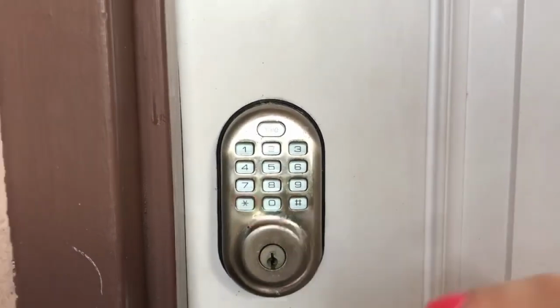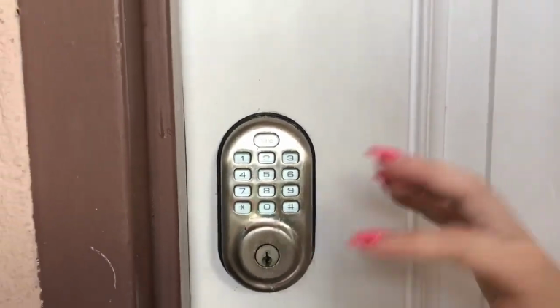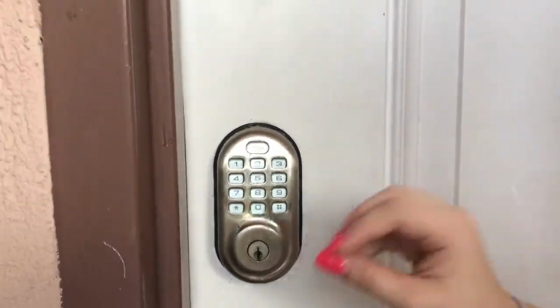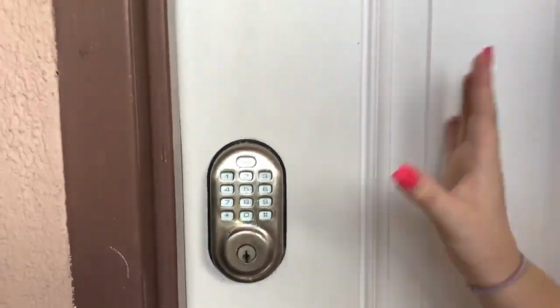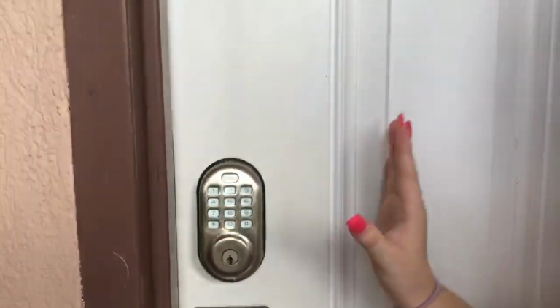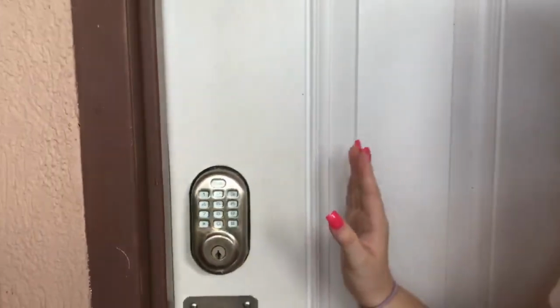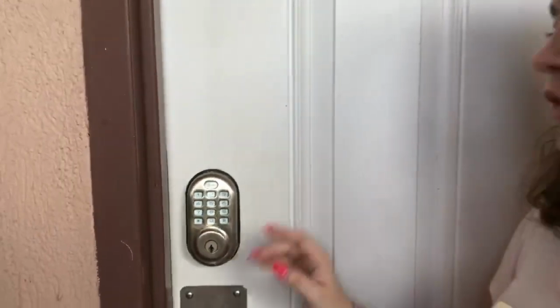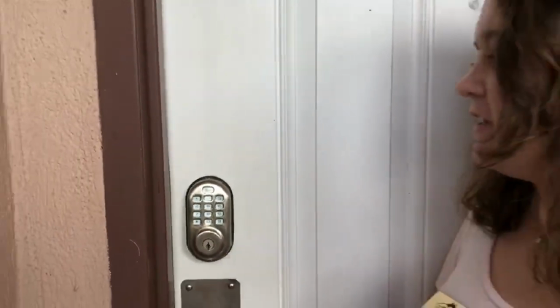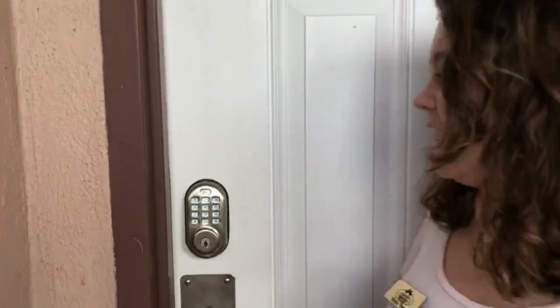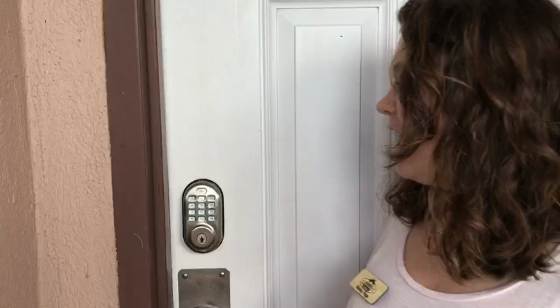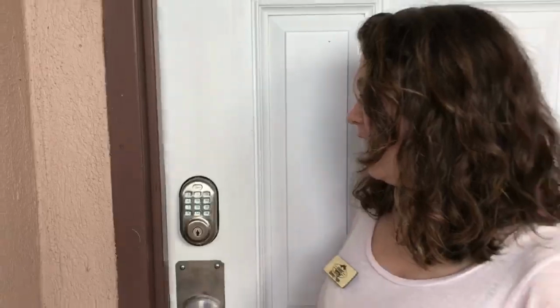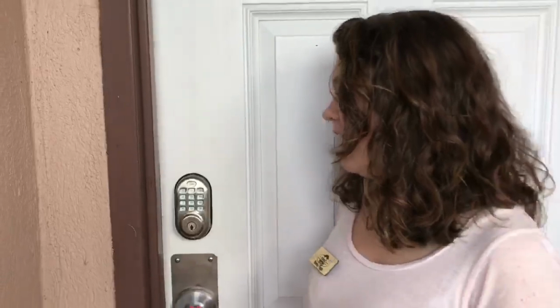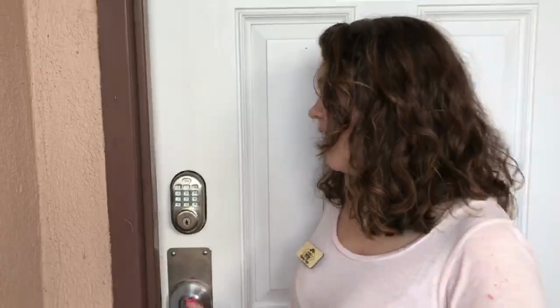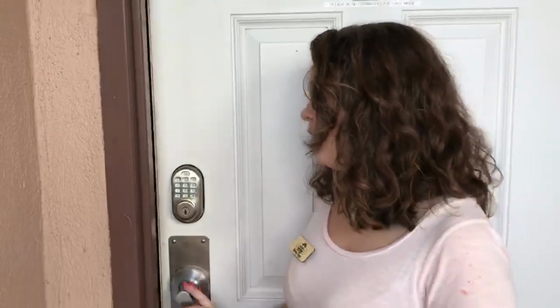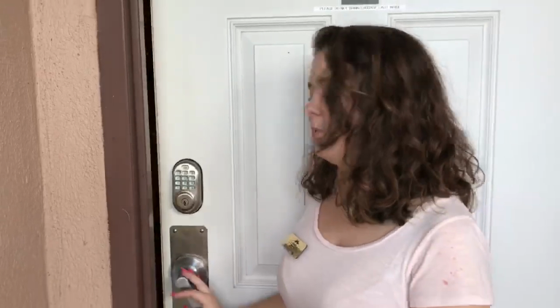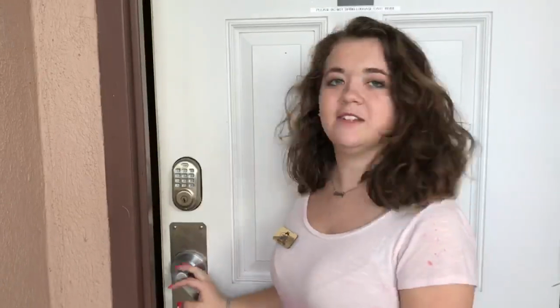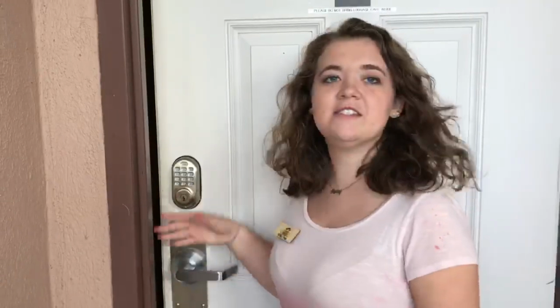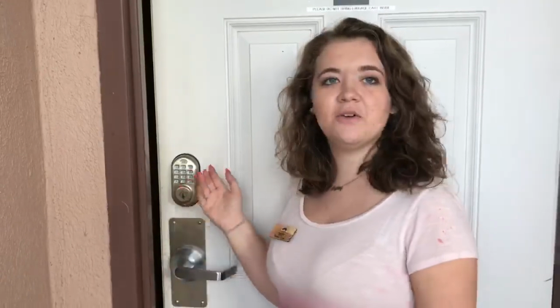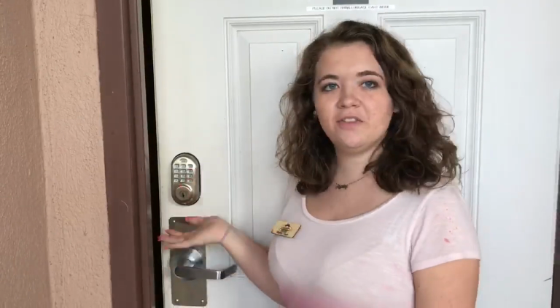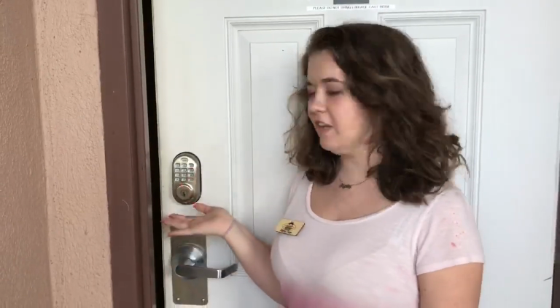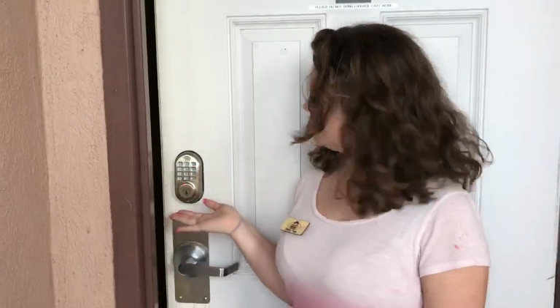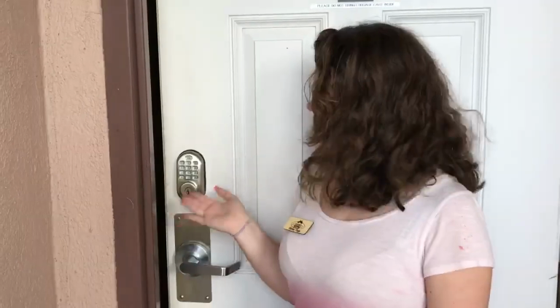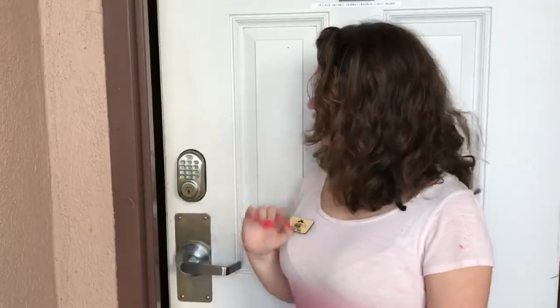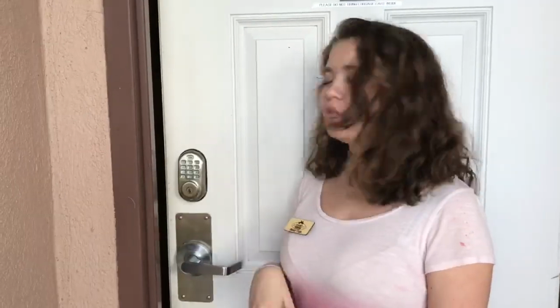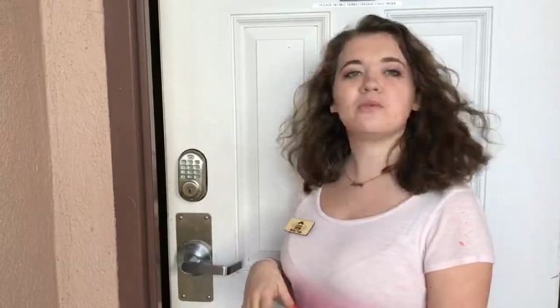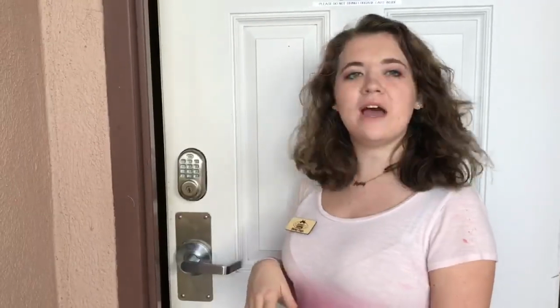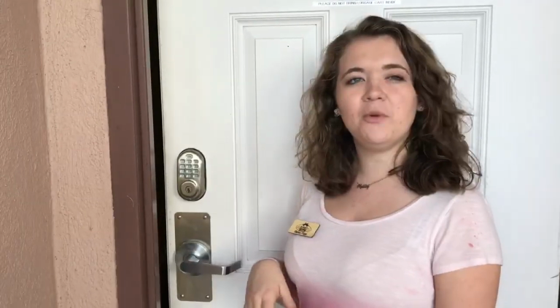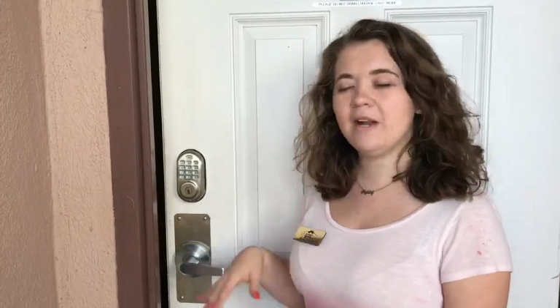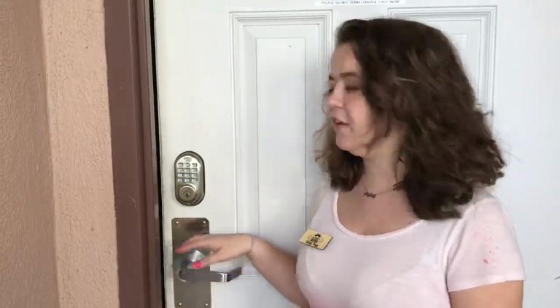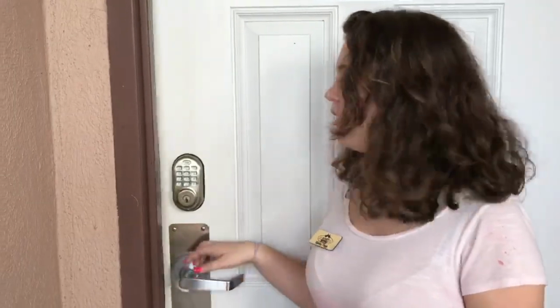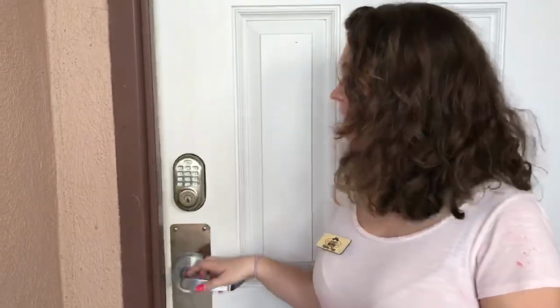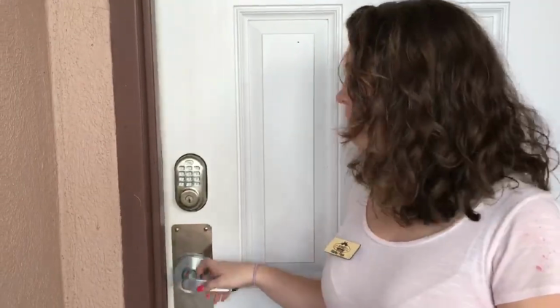Now as you see it made the noise saying hey, I'm open, so then you just push the door right open and go on in.